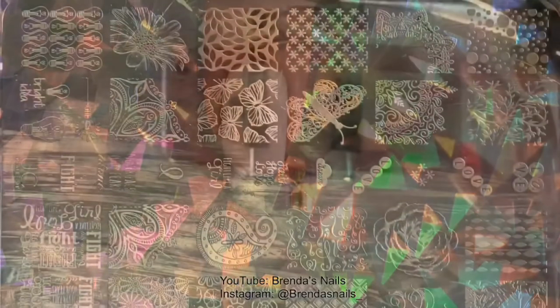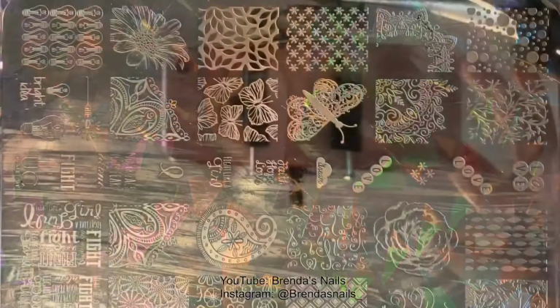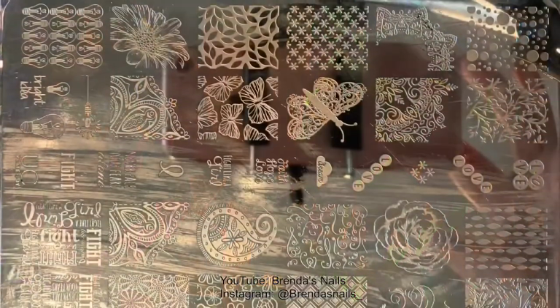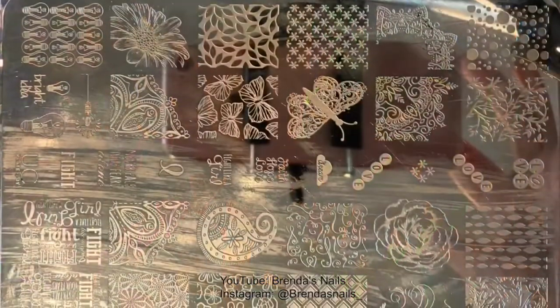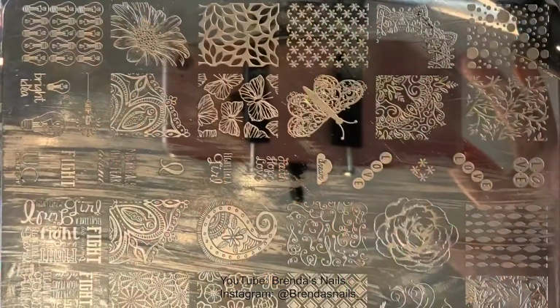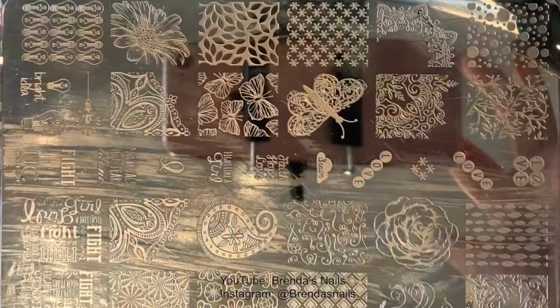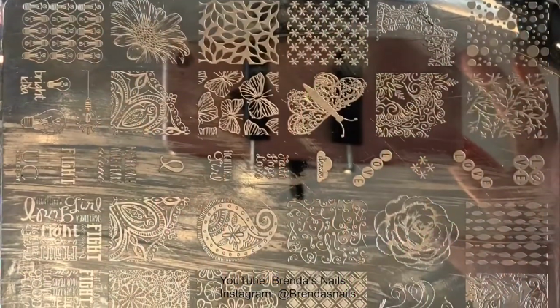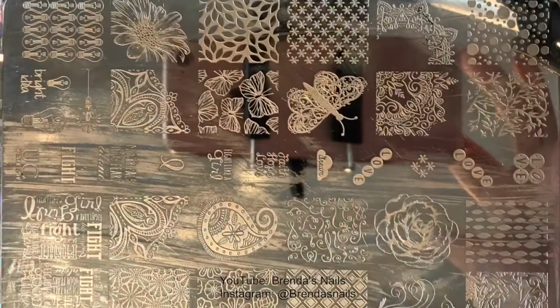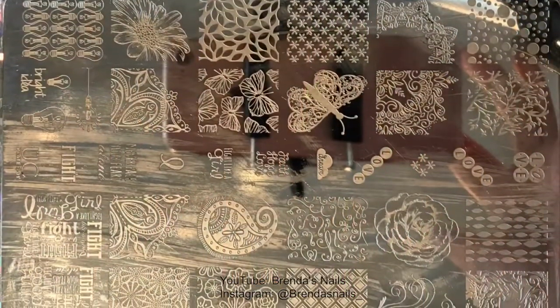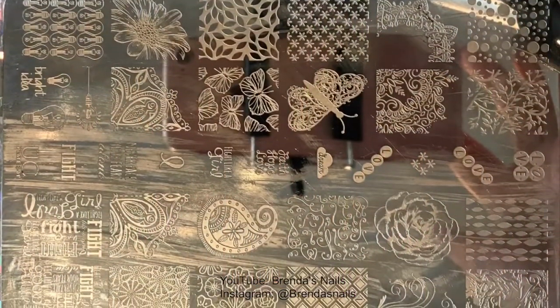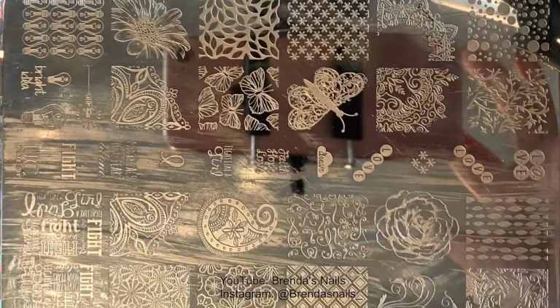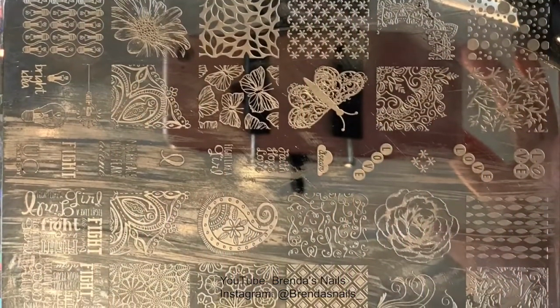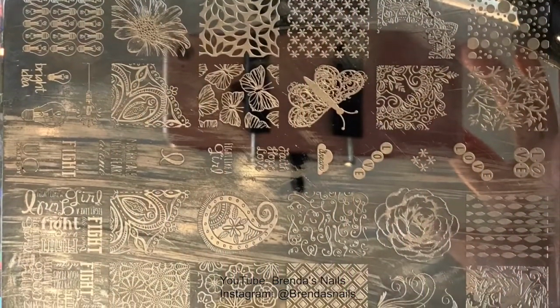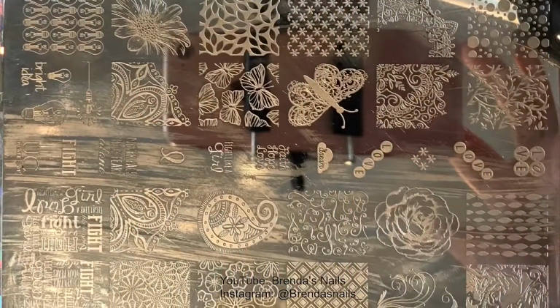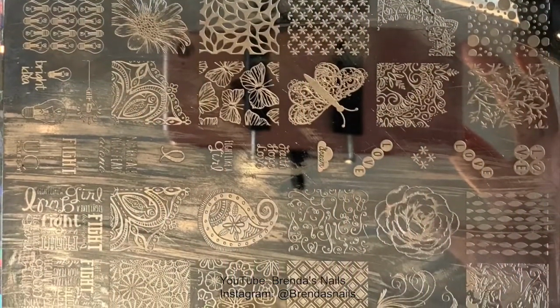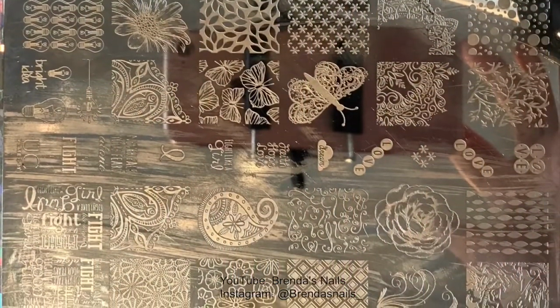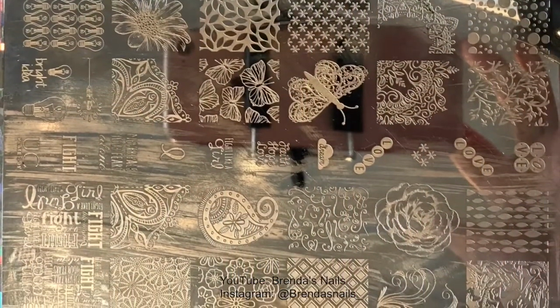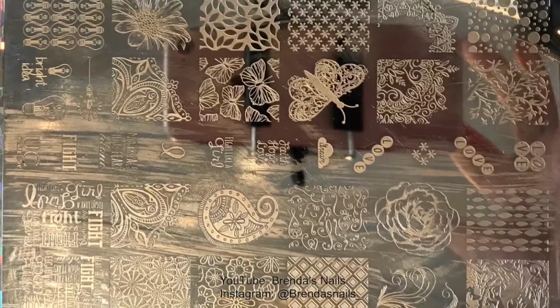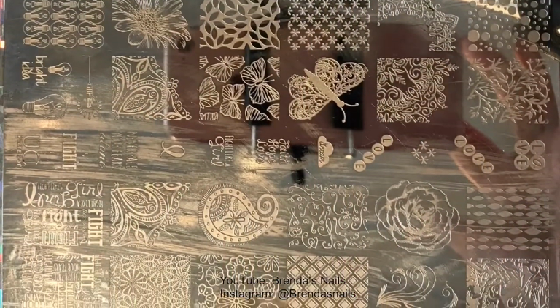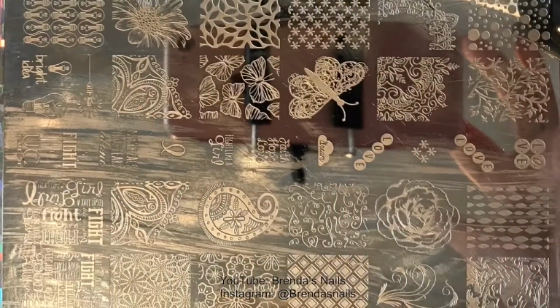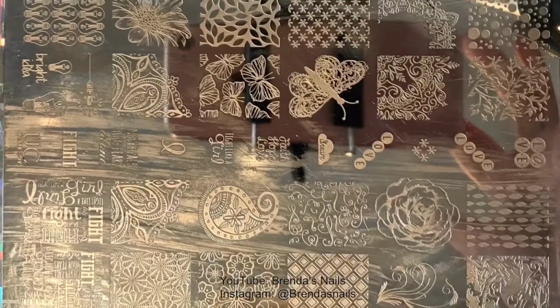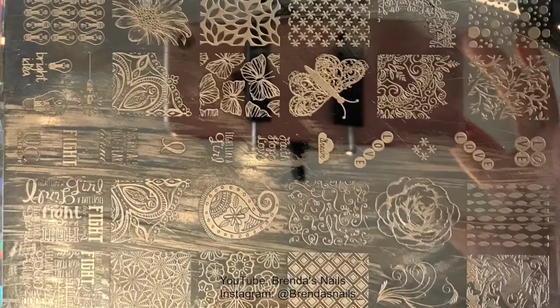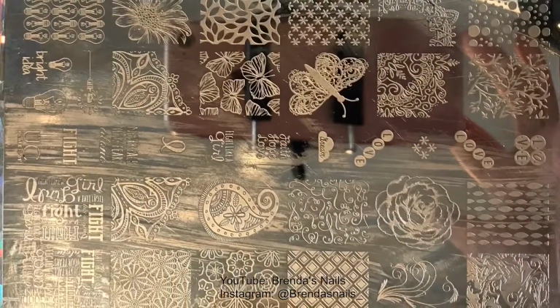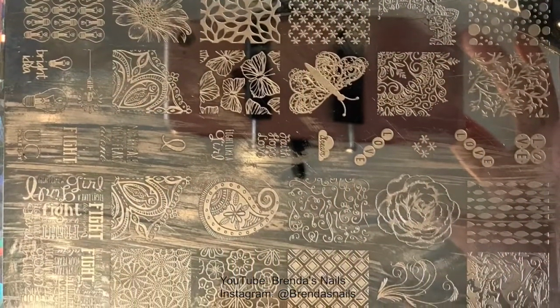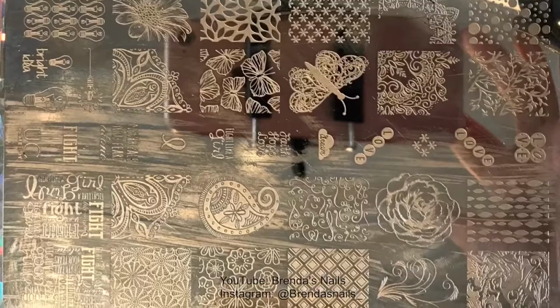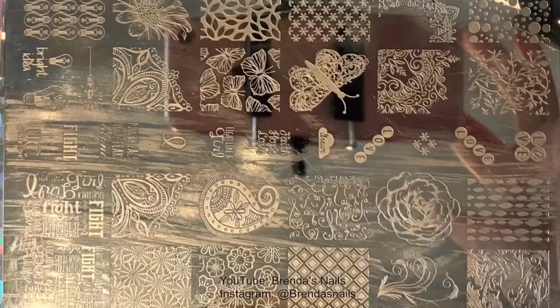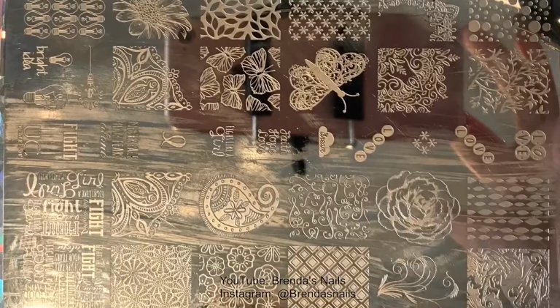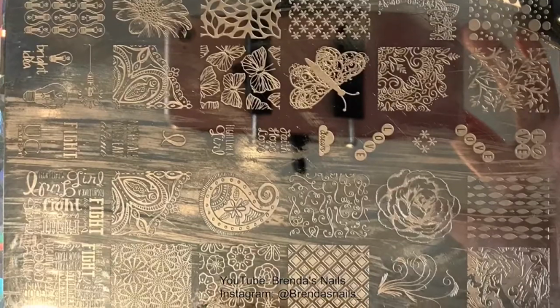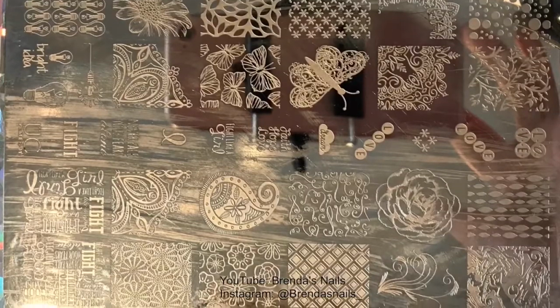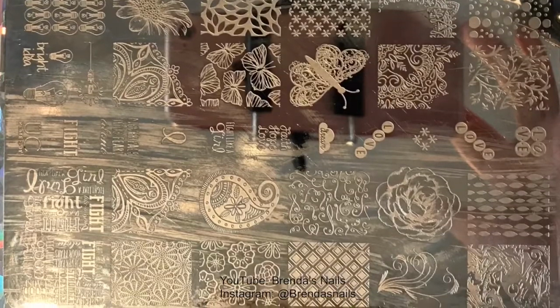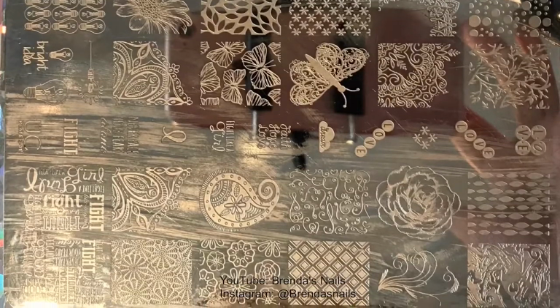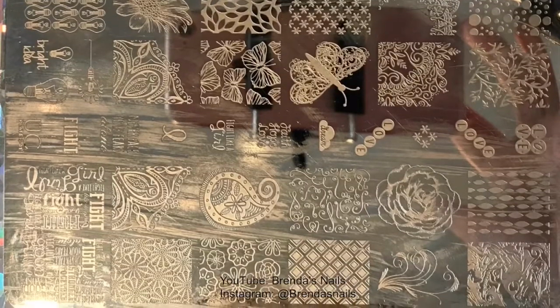It's time for stamping. I used the brand Ubership Beauty, plate 1 from collection 3.